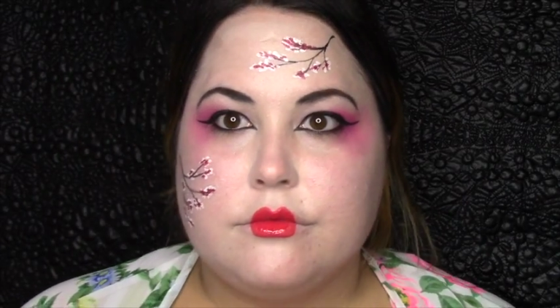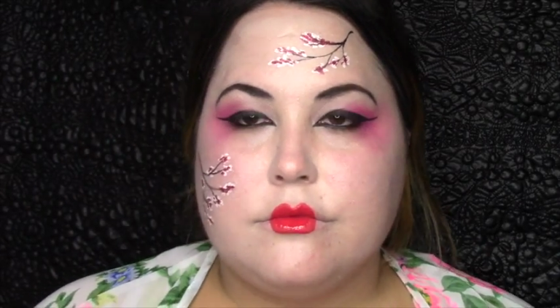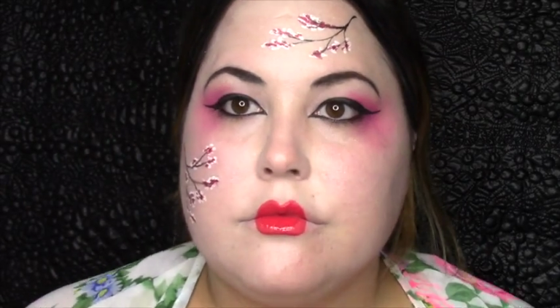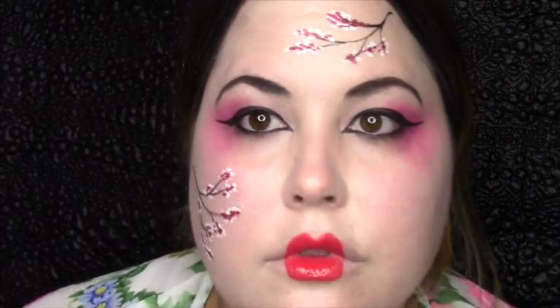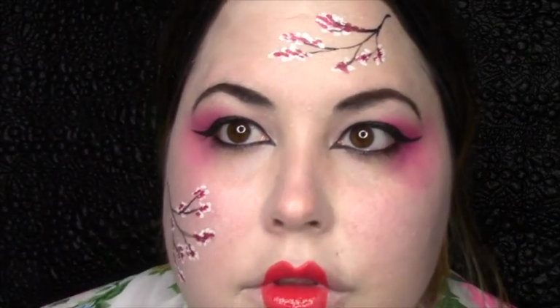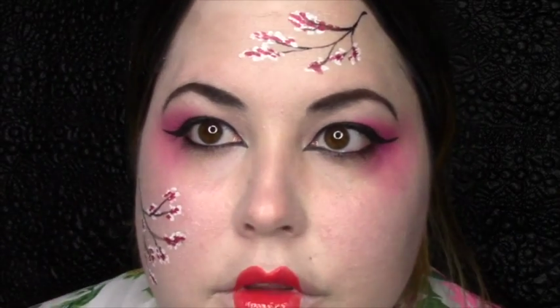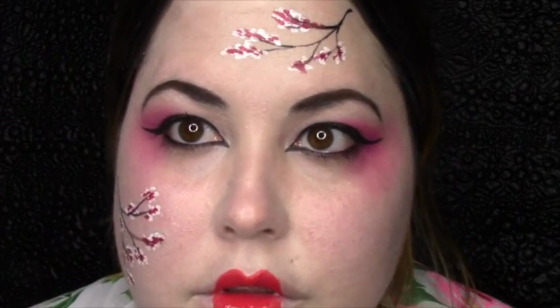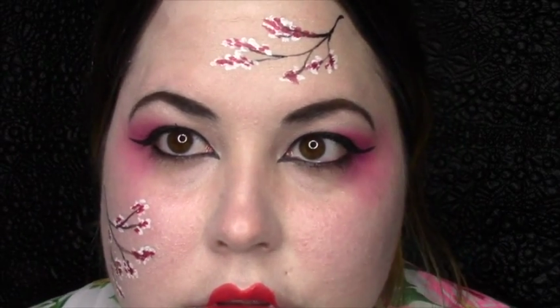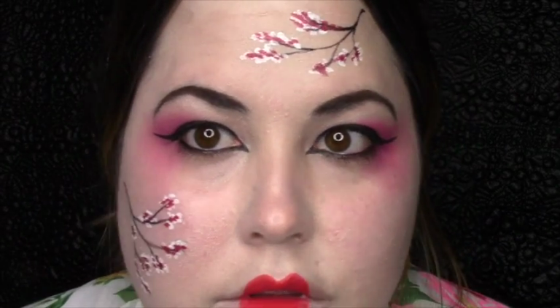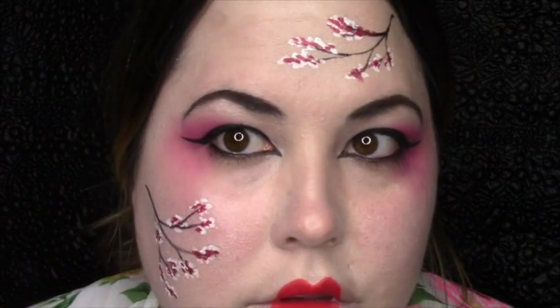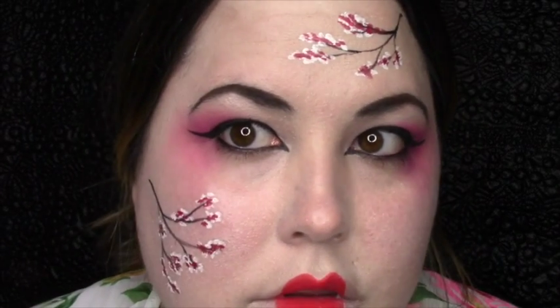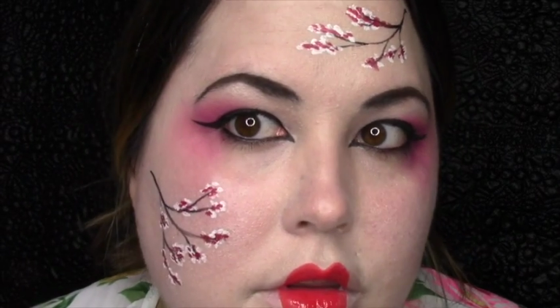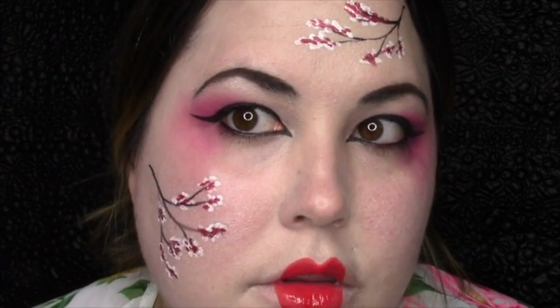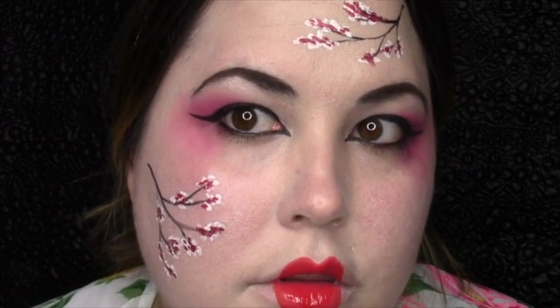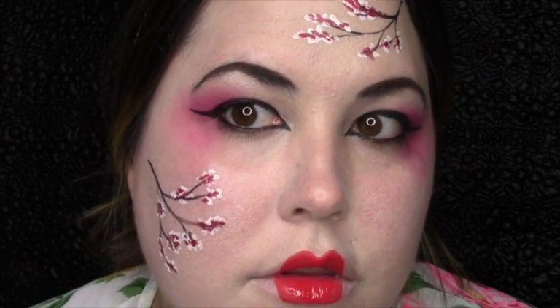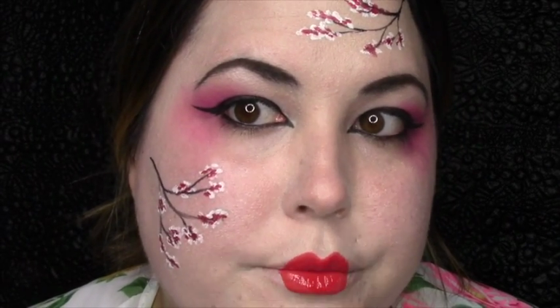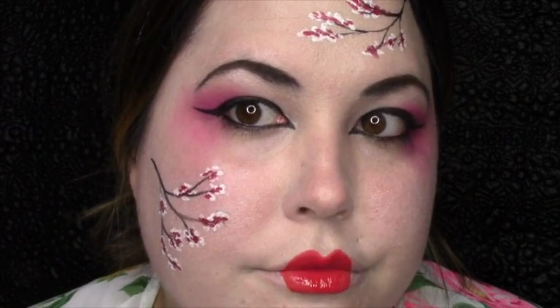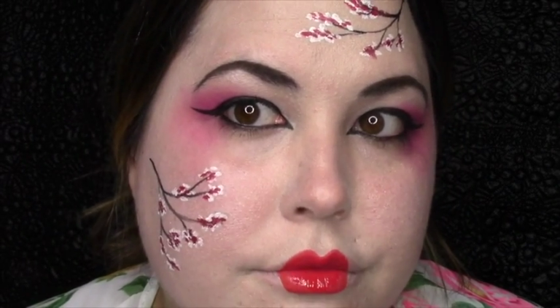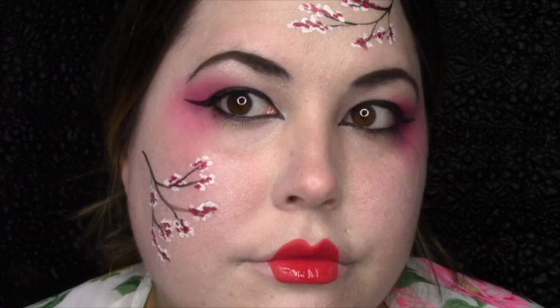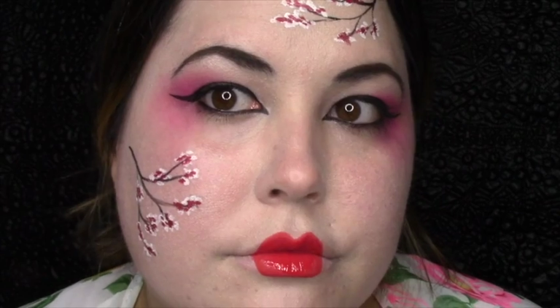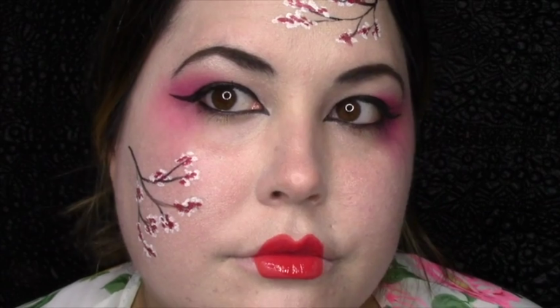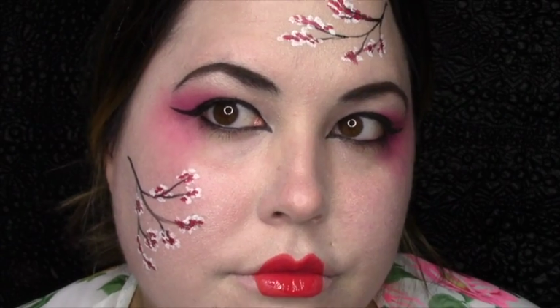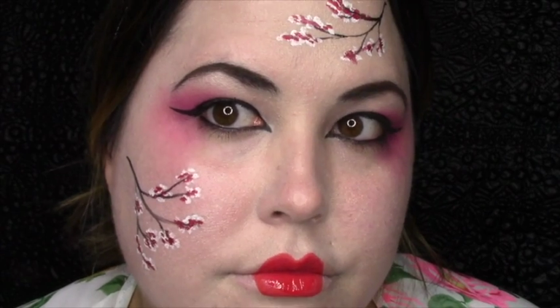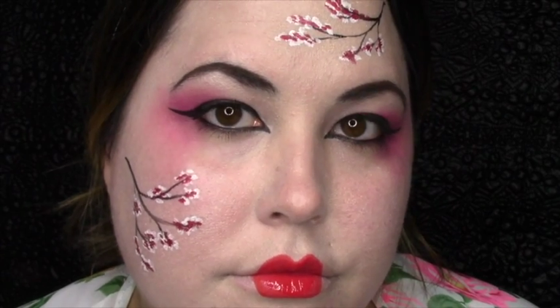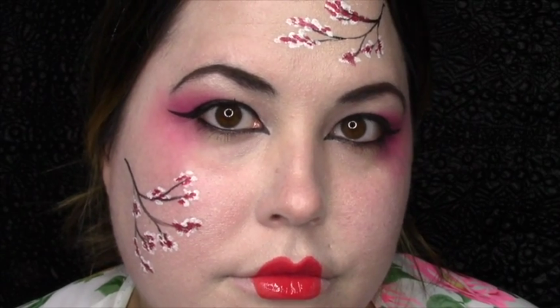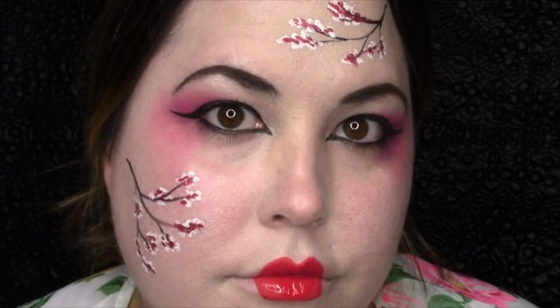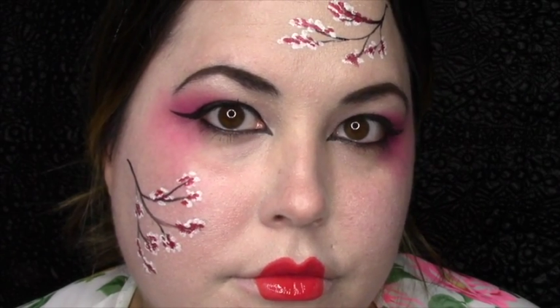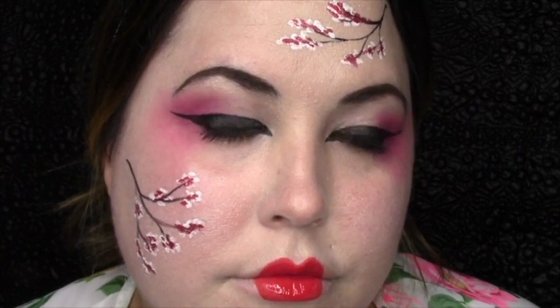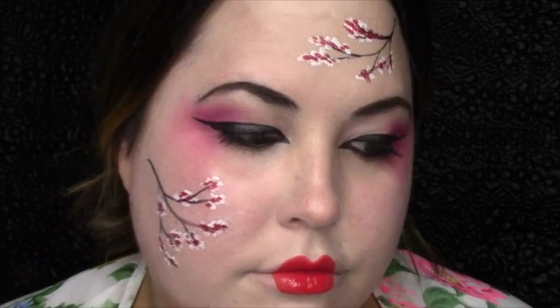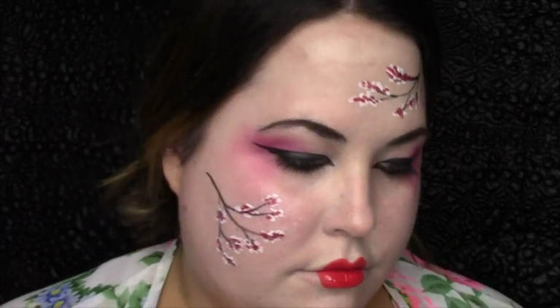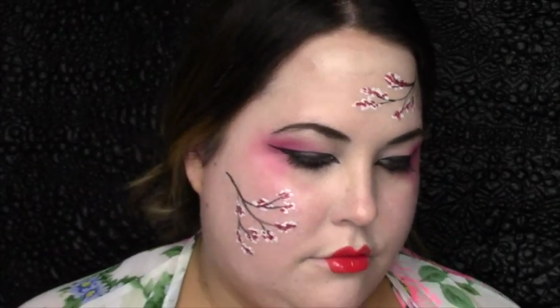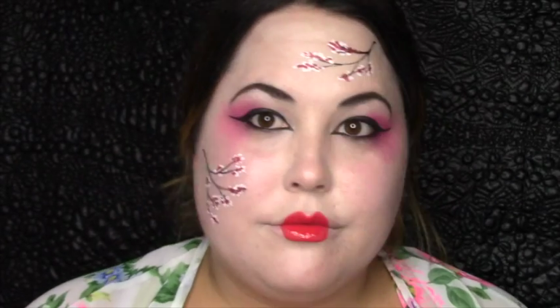Once you've filled everything in, you should look something like this. Go ahead and put on a wig, your outfit, and you're ready to party.